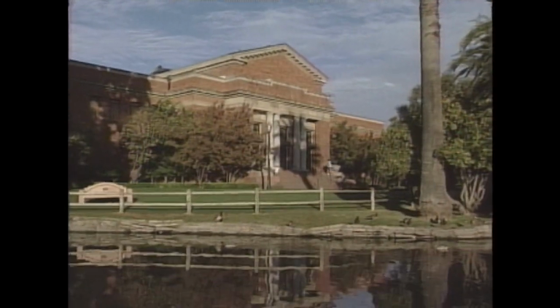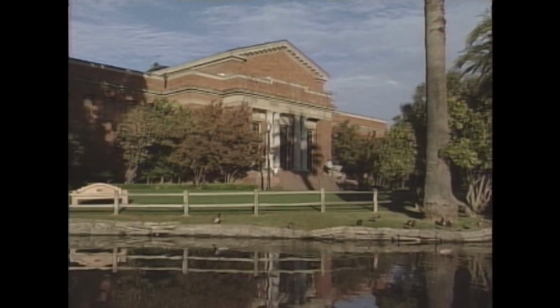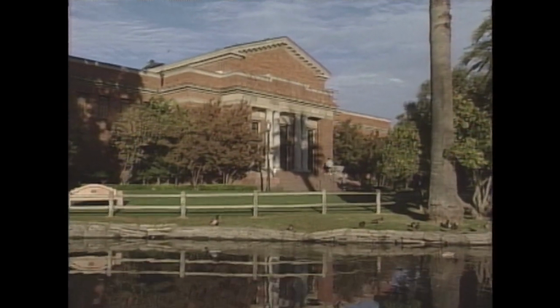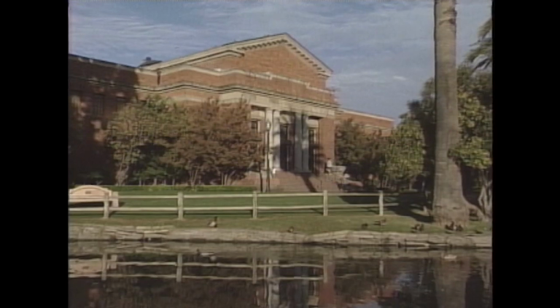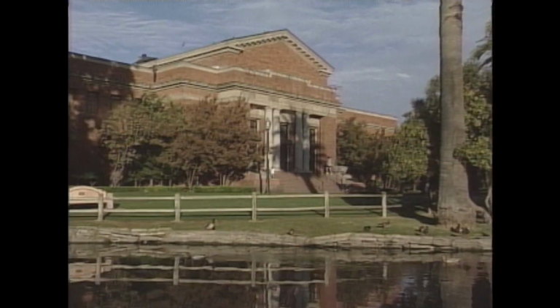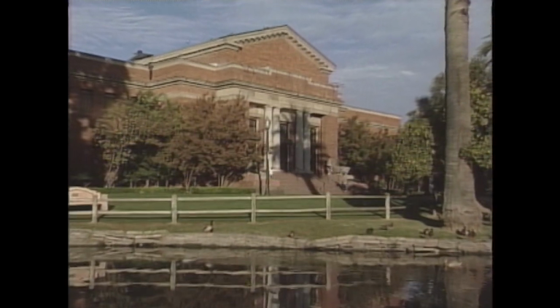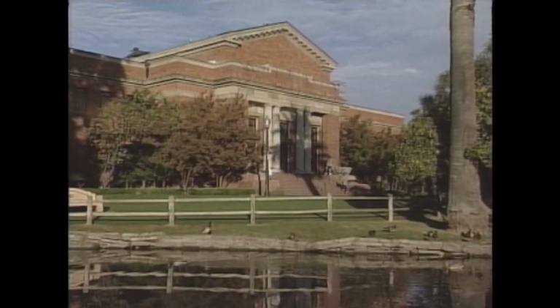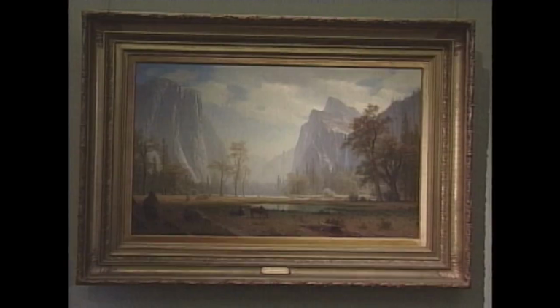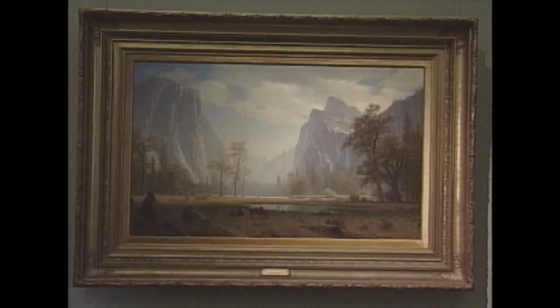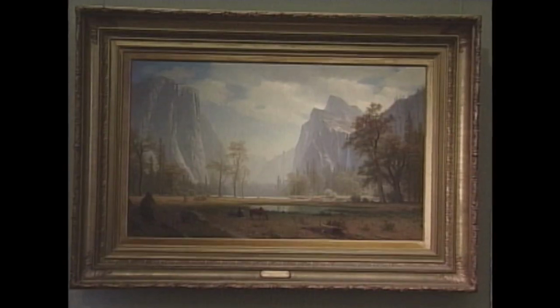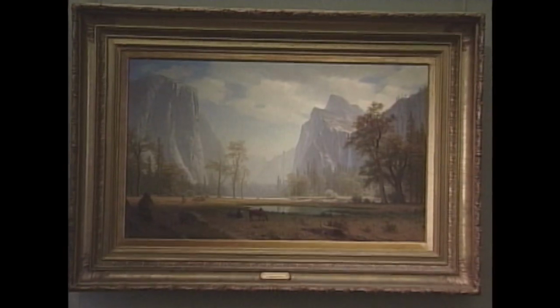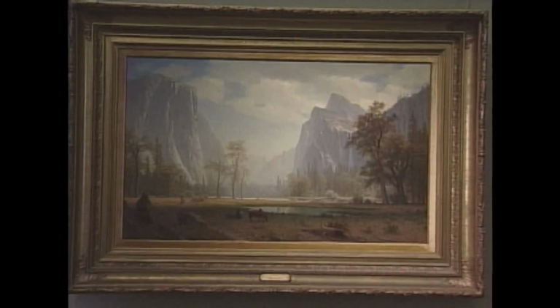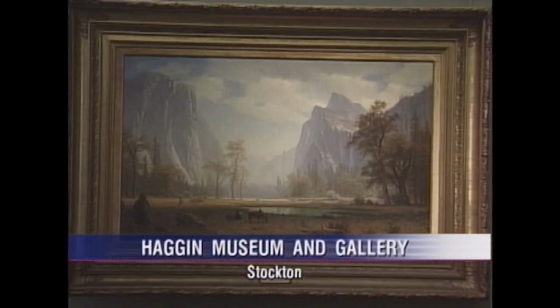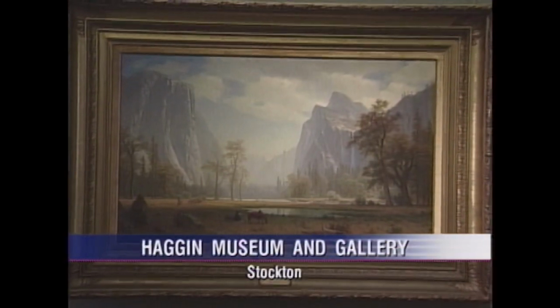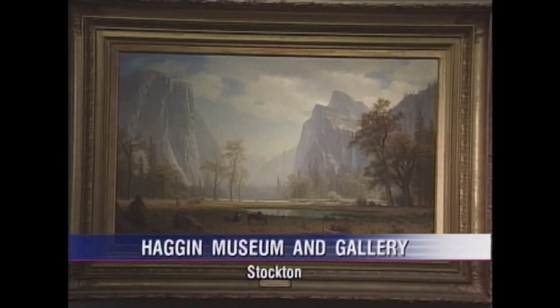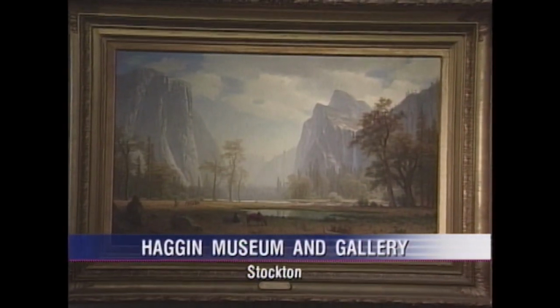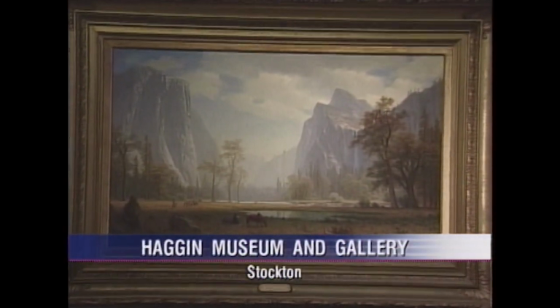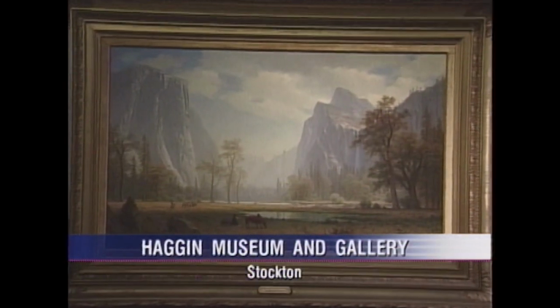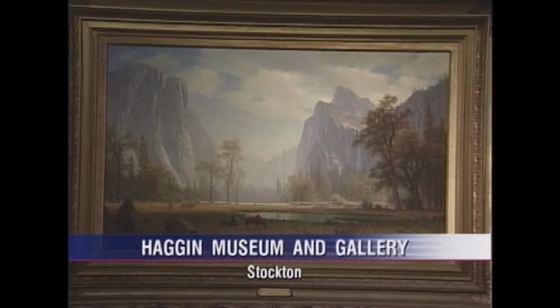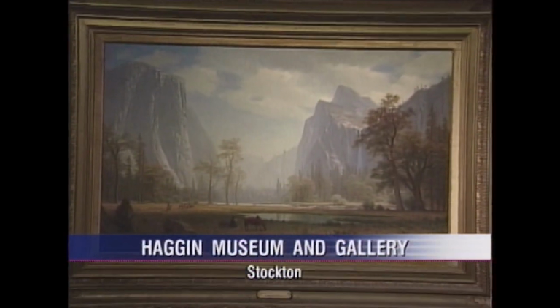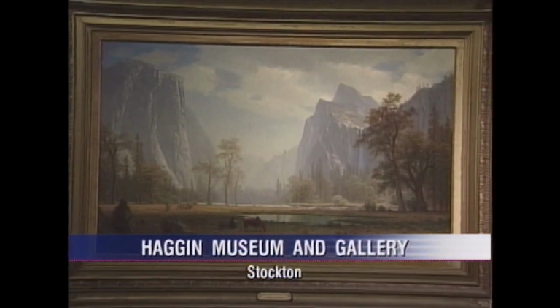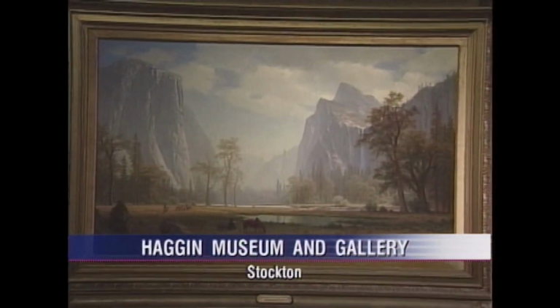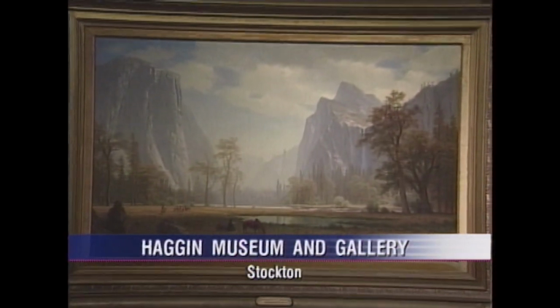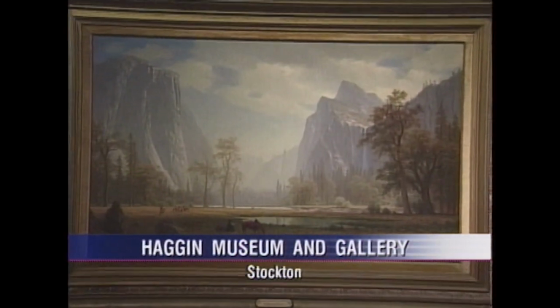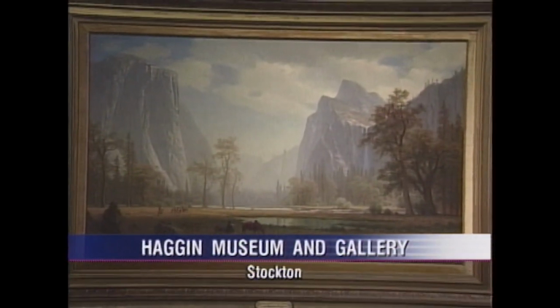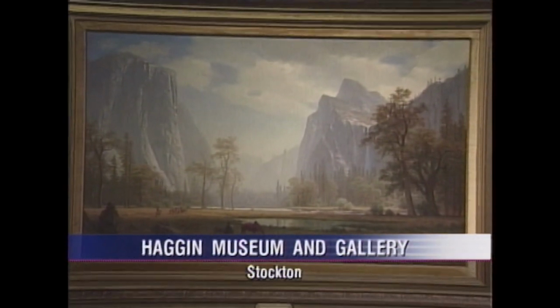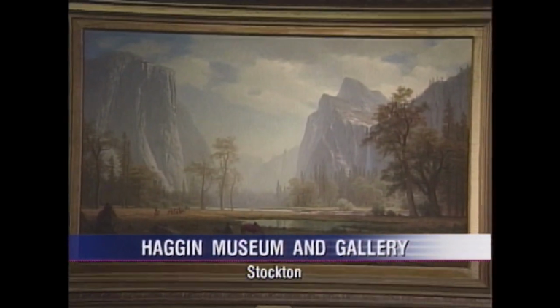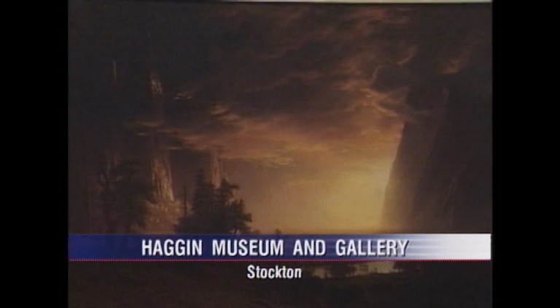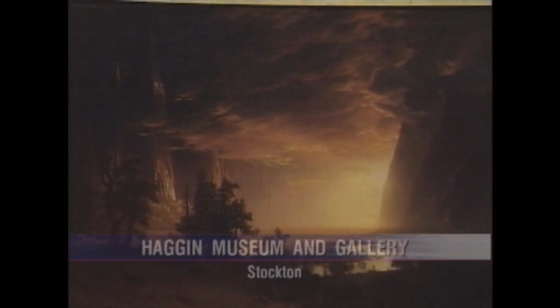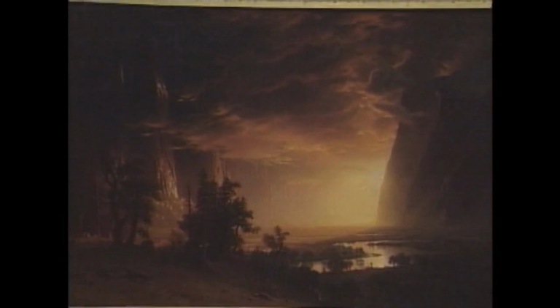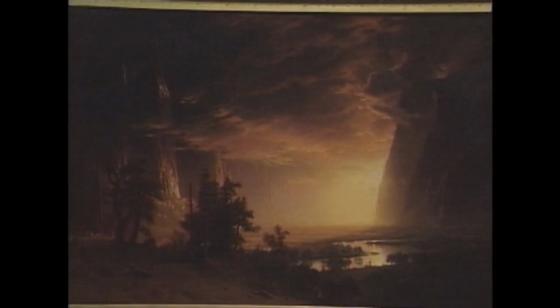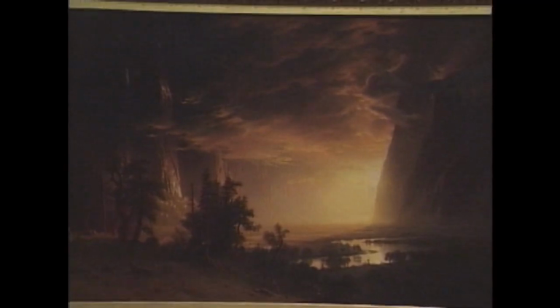The Hagen already has one of the best collections of Yosemite views from the brushes of 19th century painter Albert Bierstadt.